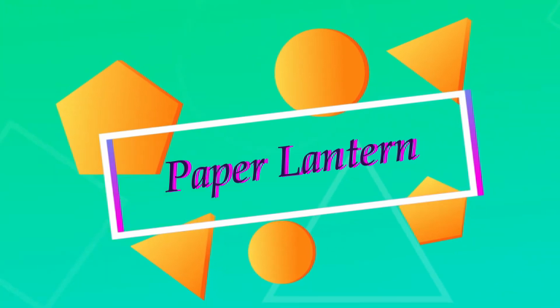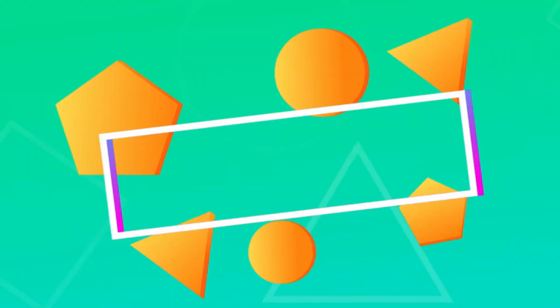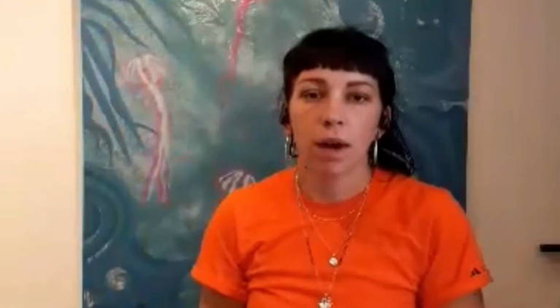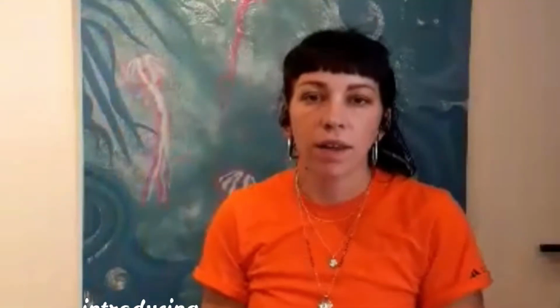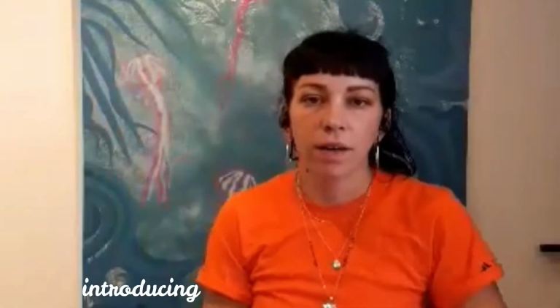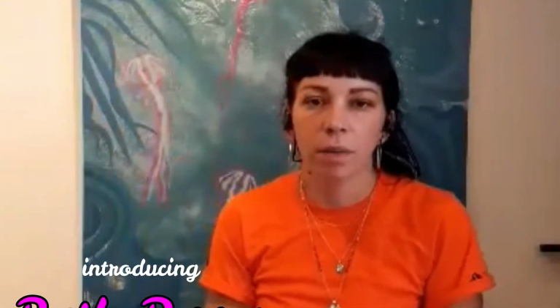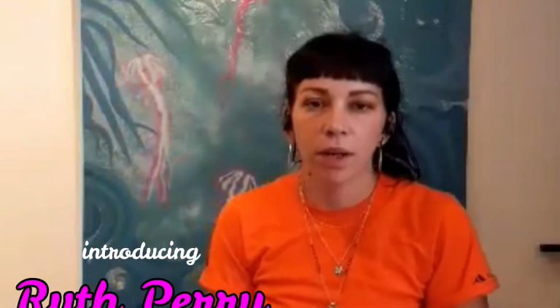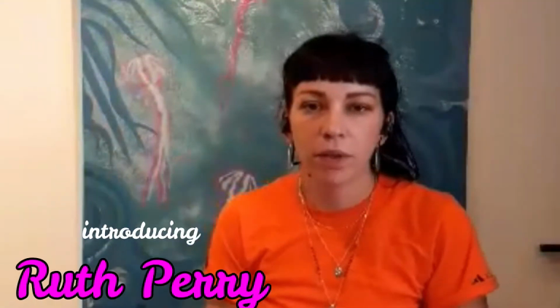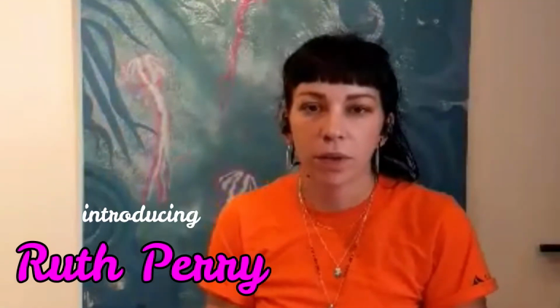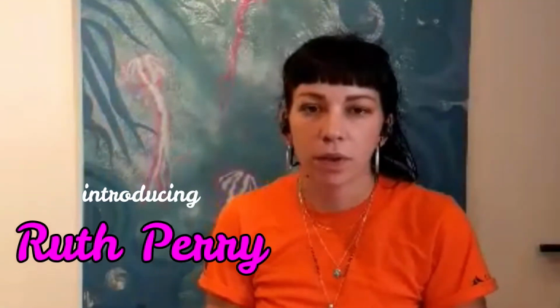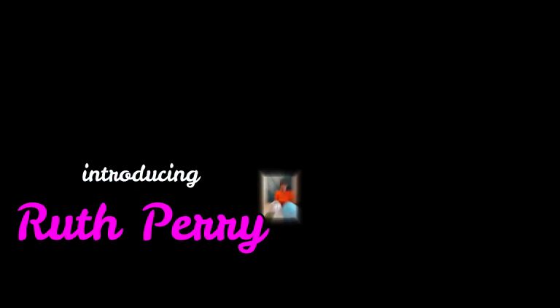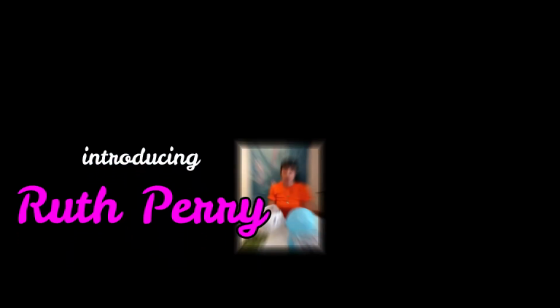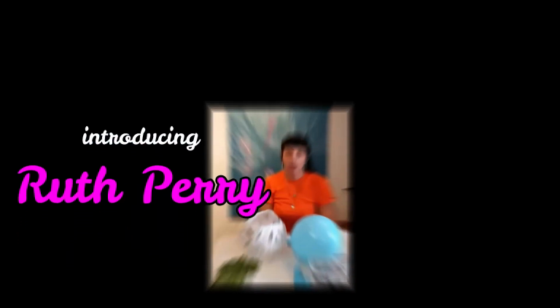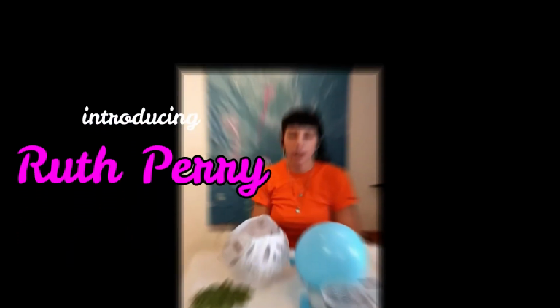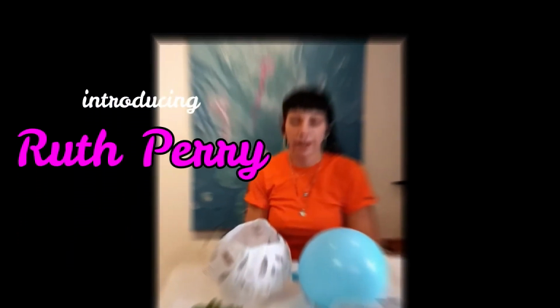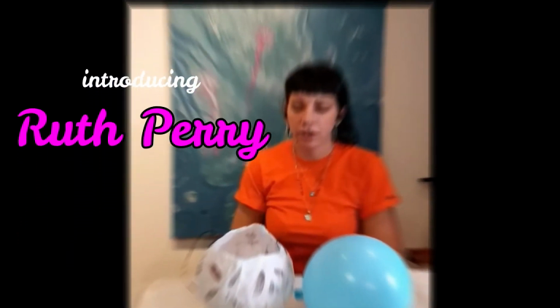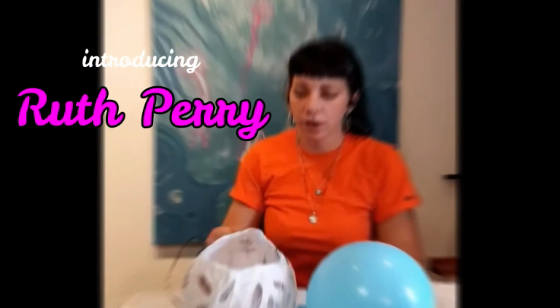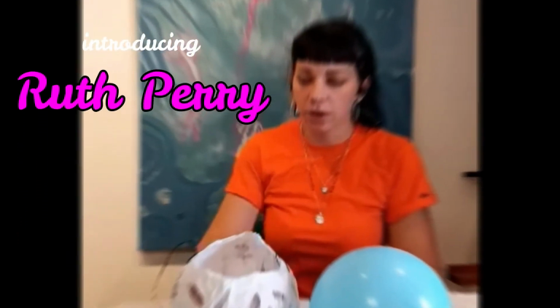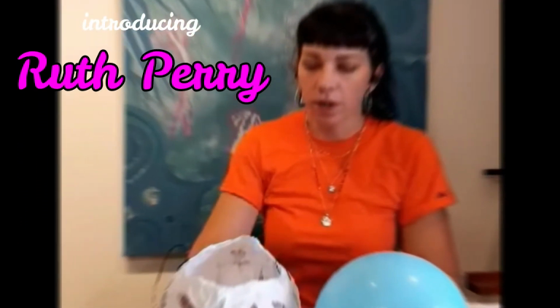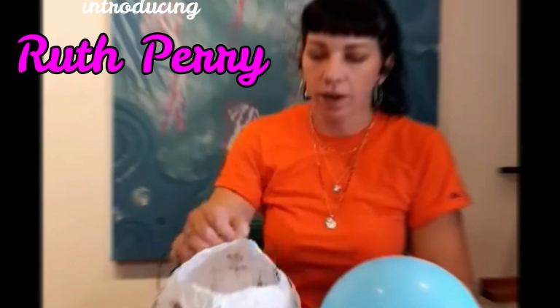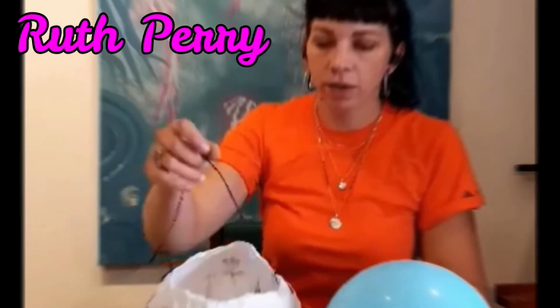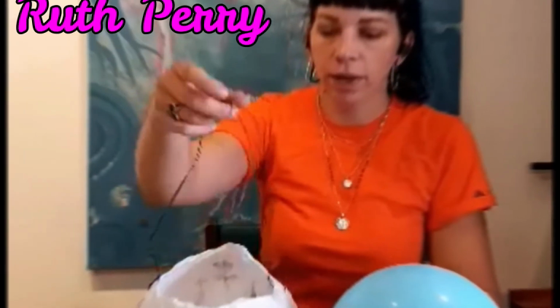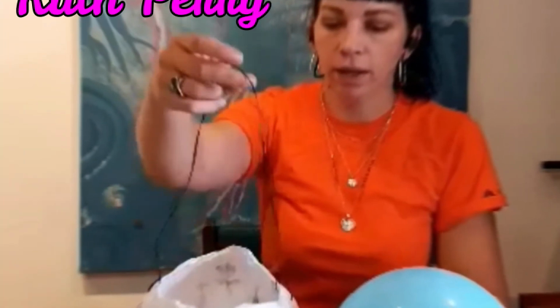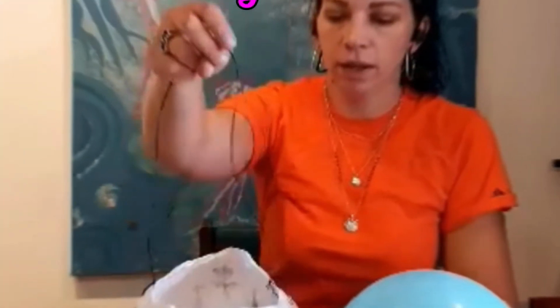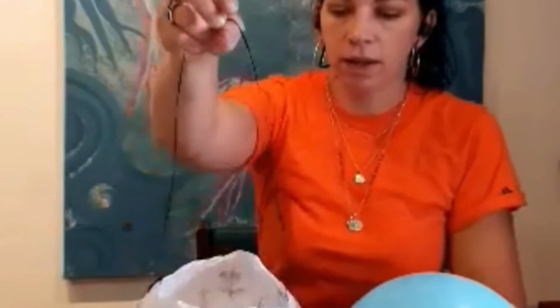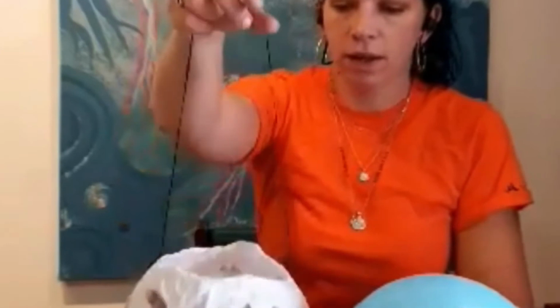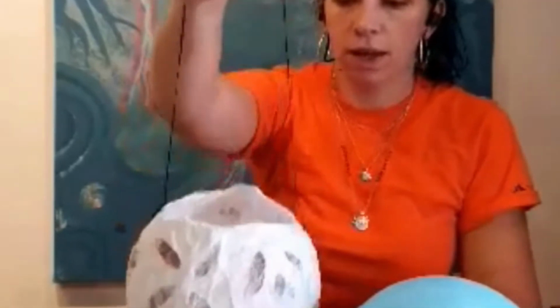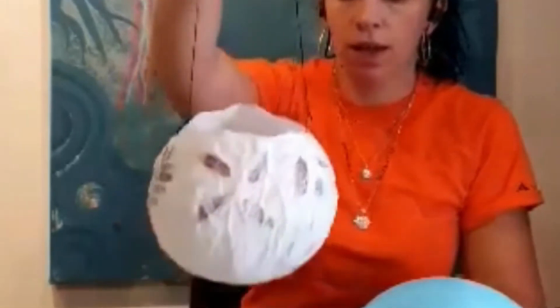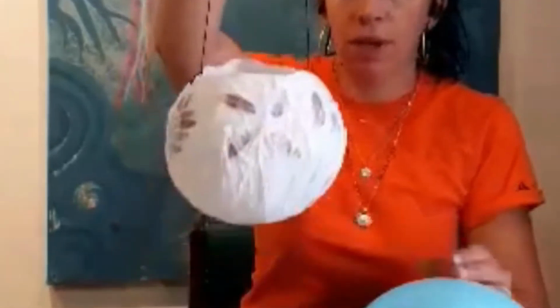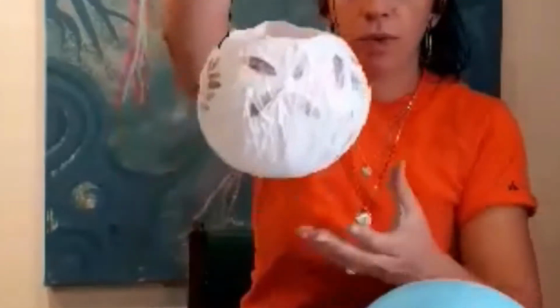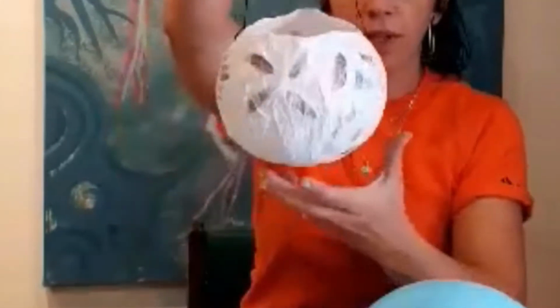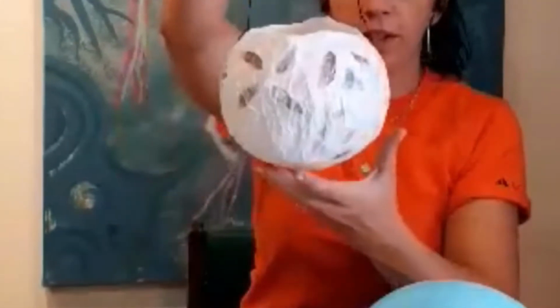Hi there, my name is Ruth and I'm here today to show you how to make a paper lantern.